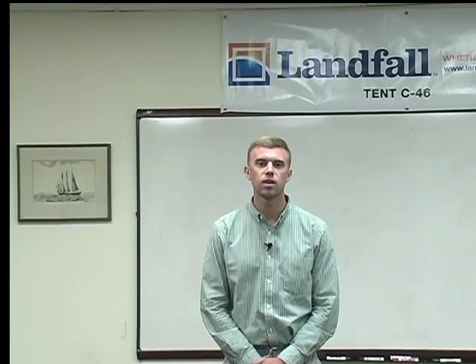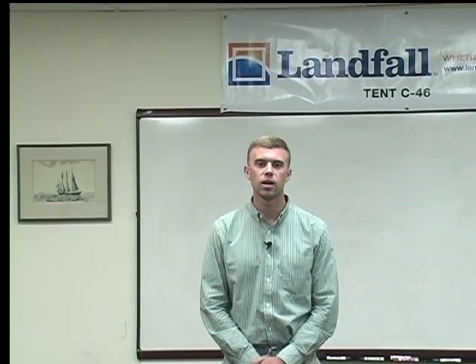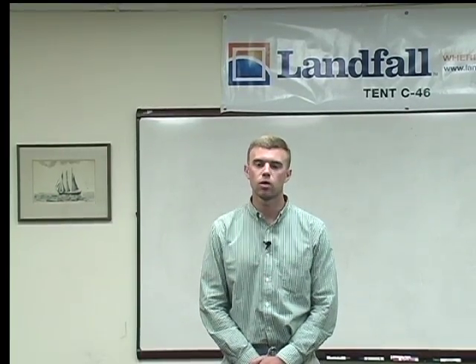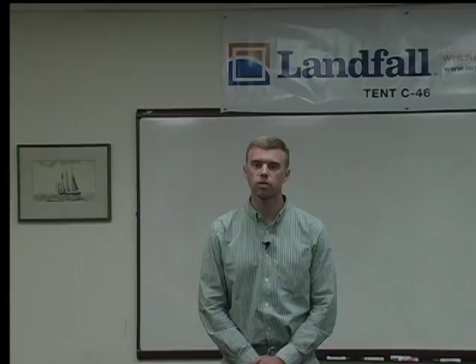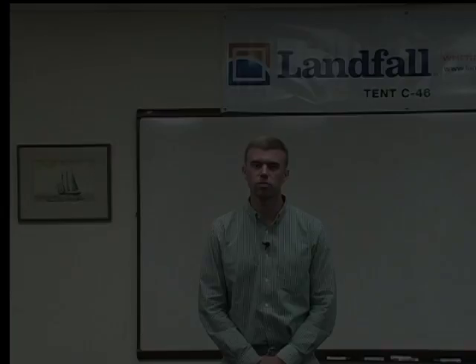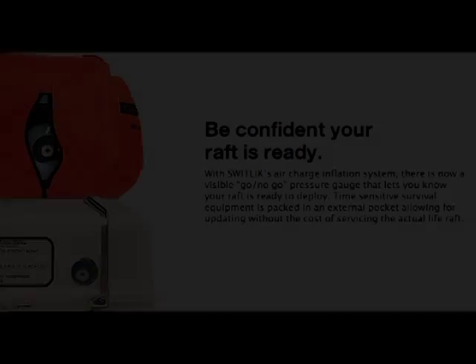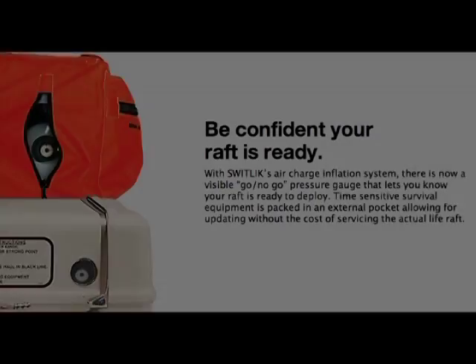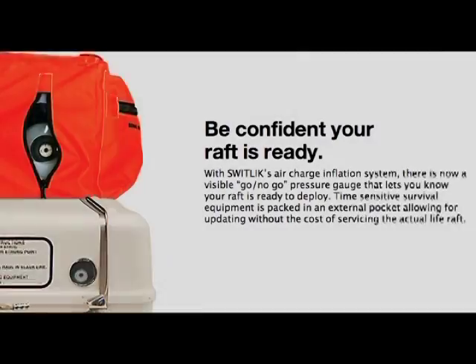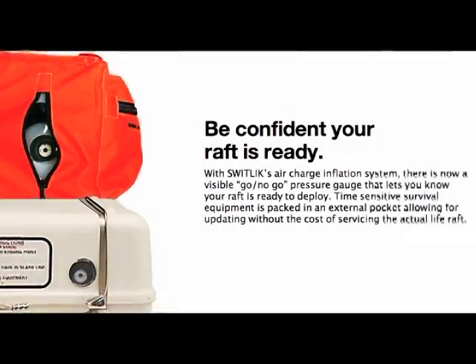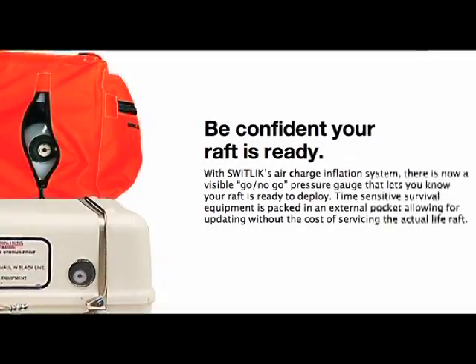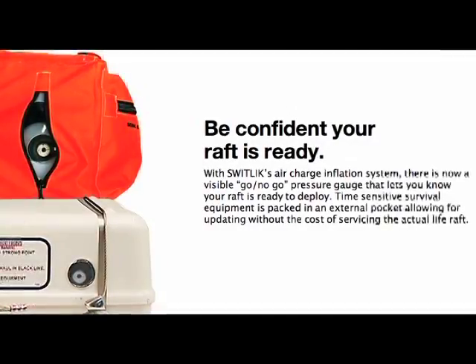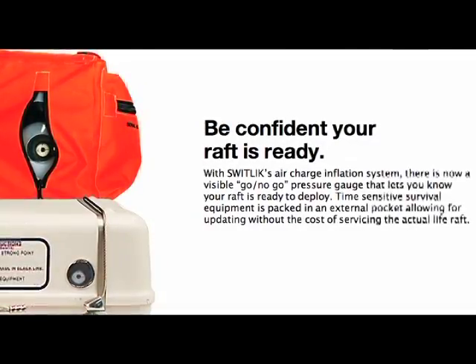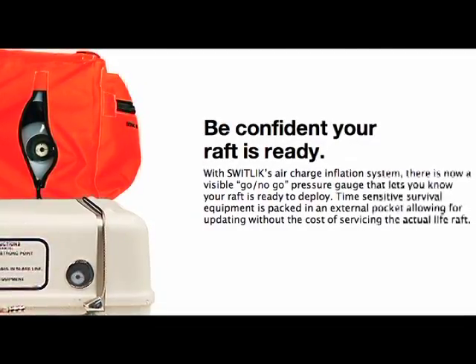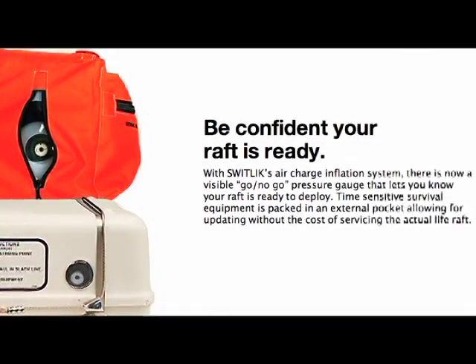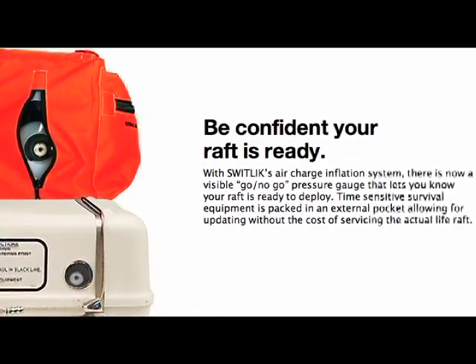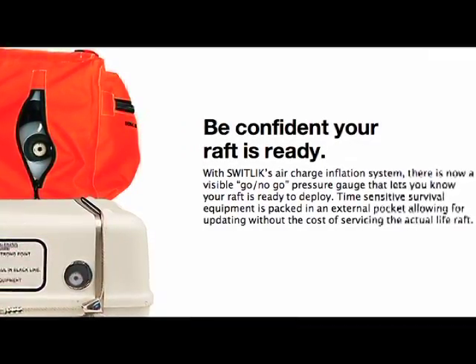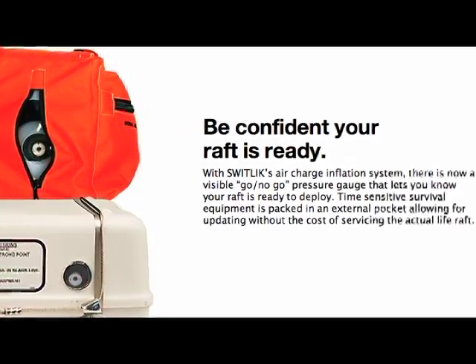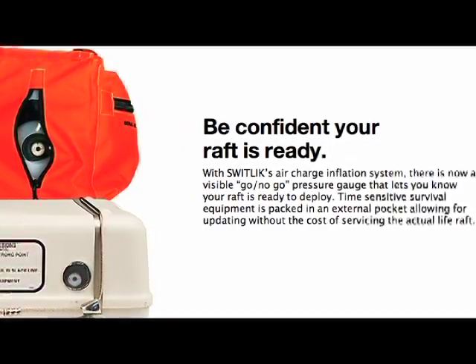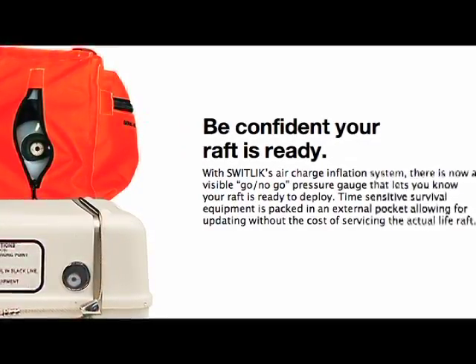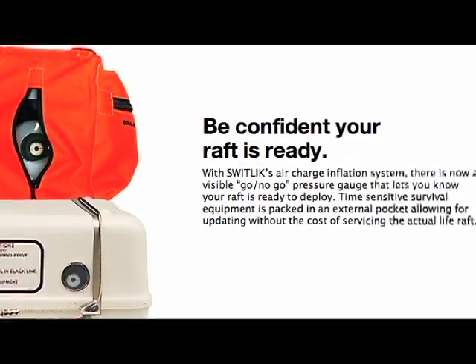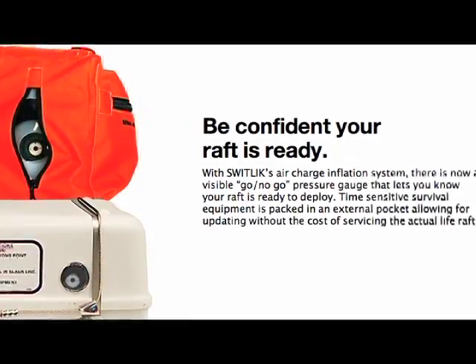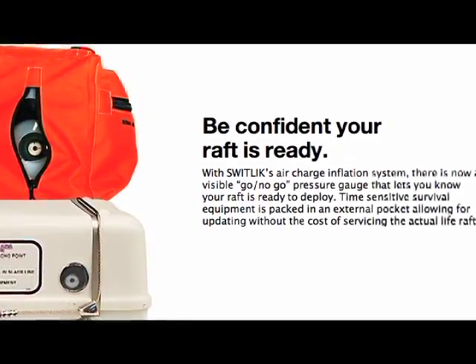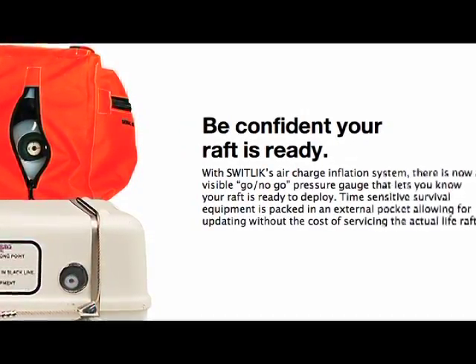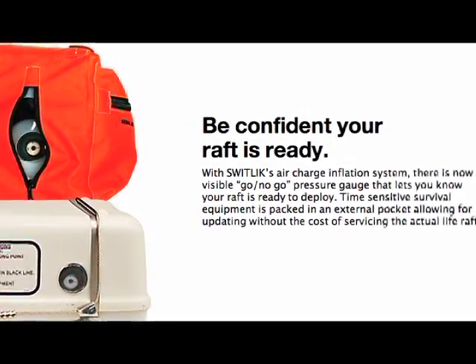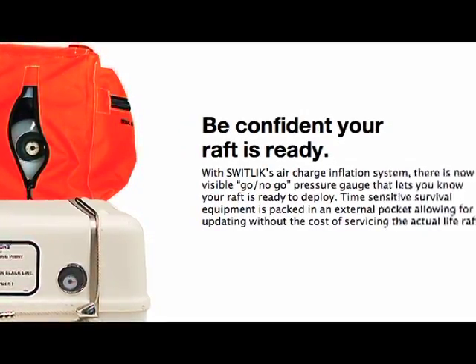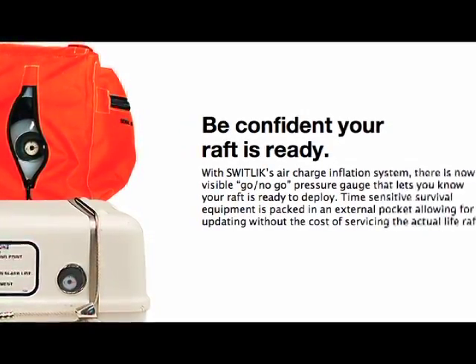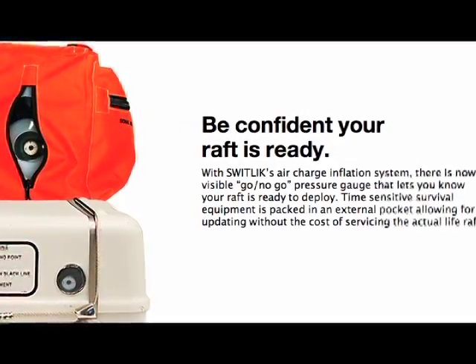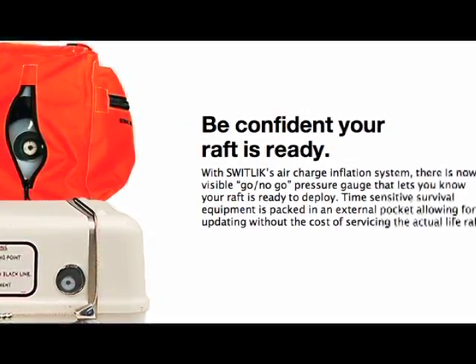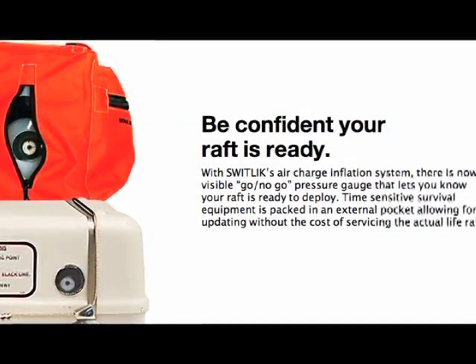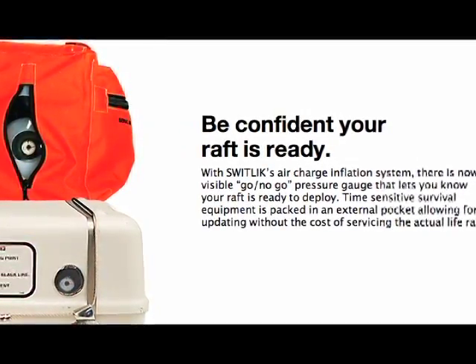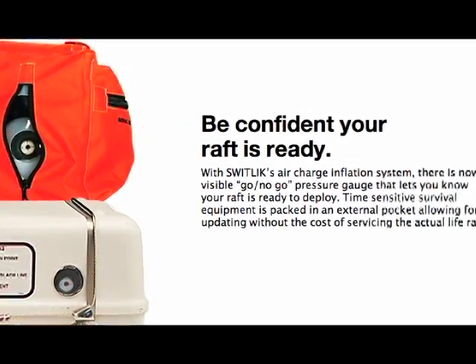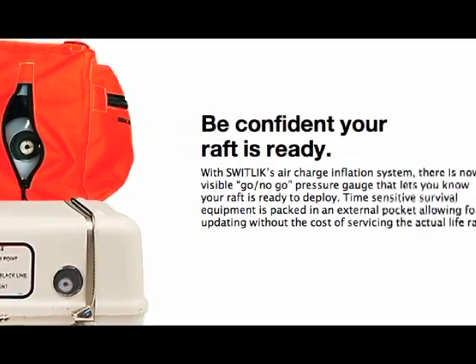It also has a pressure gauge on the valve, so before you go out, you can check and make sure that your raft is charged and ready to go.